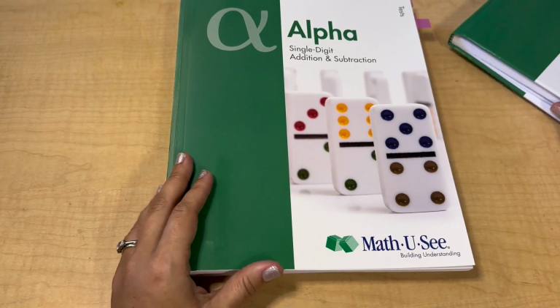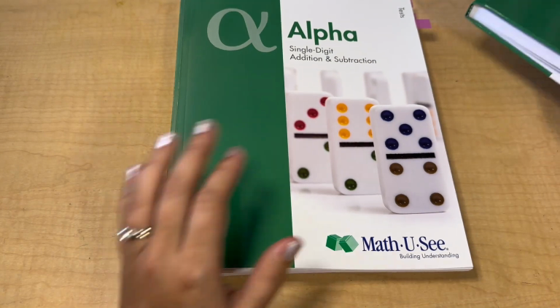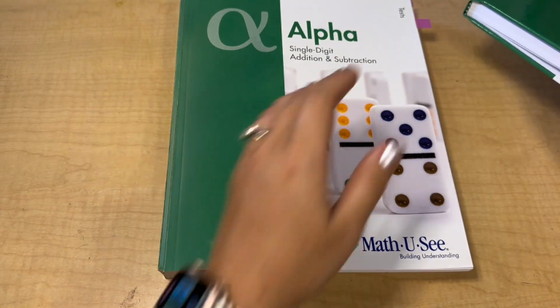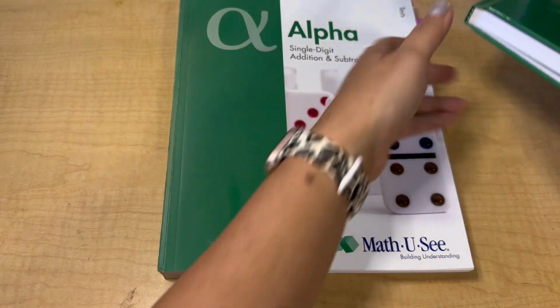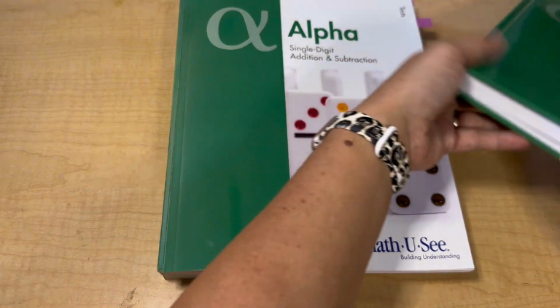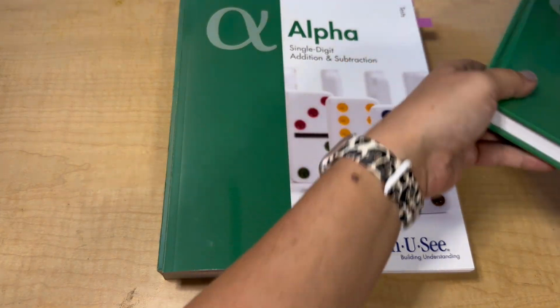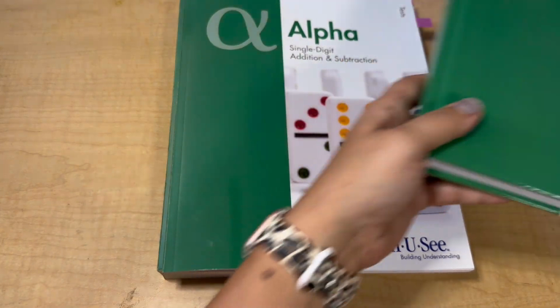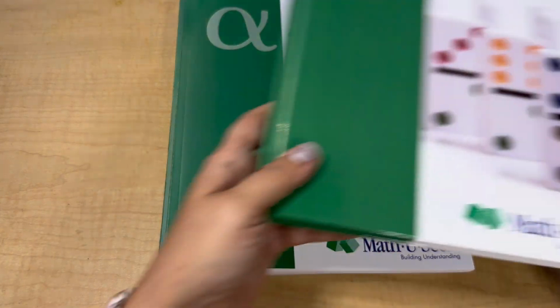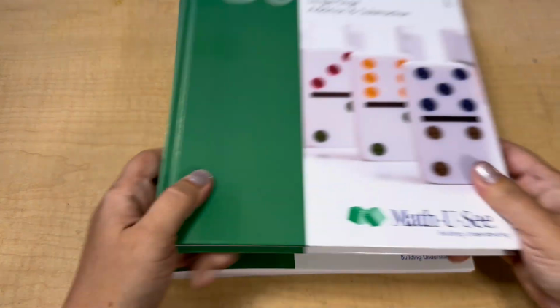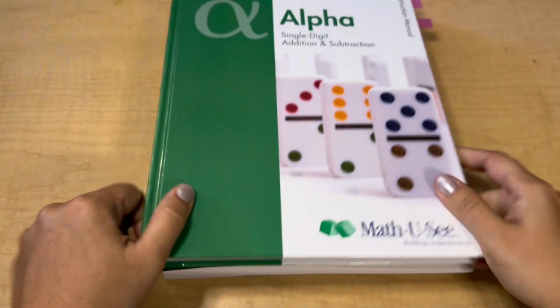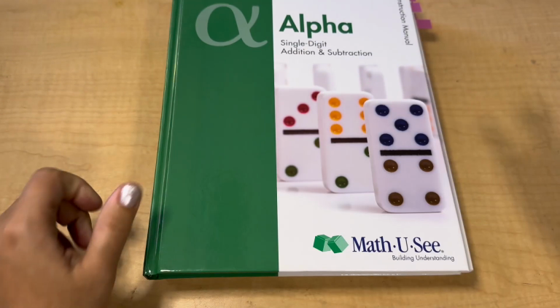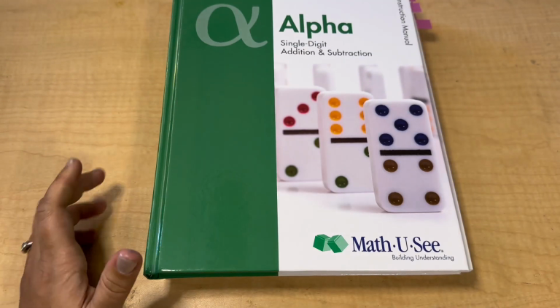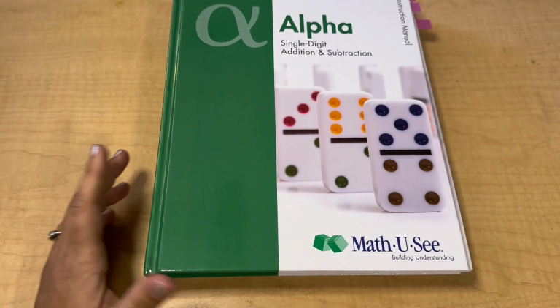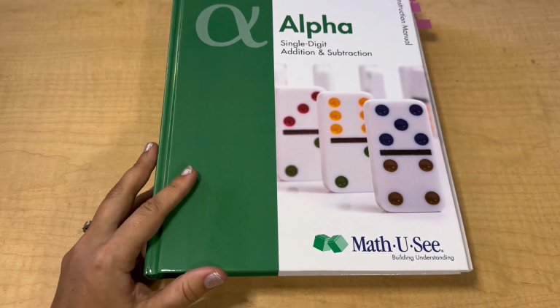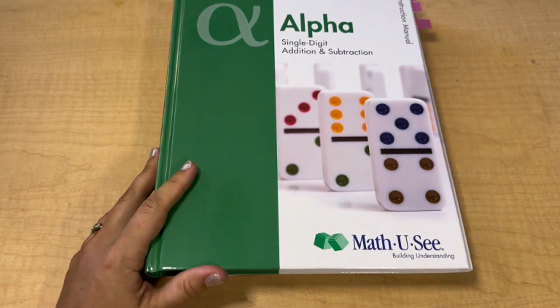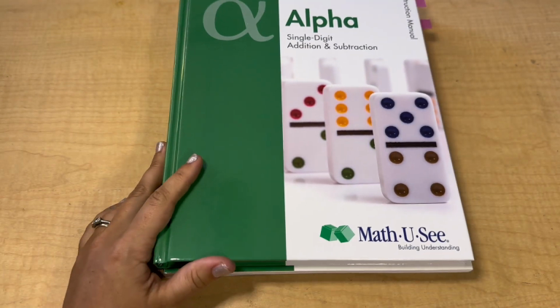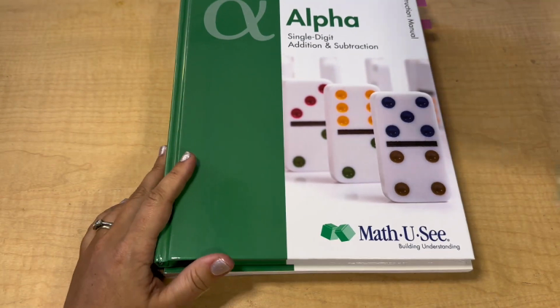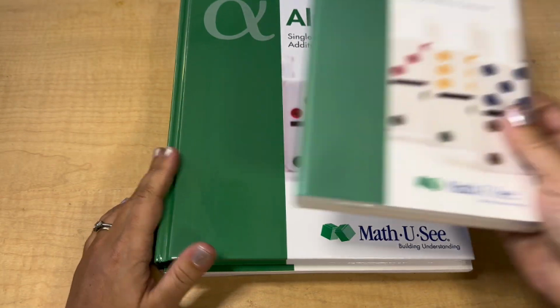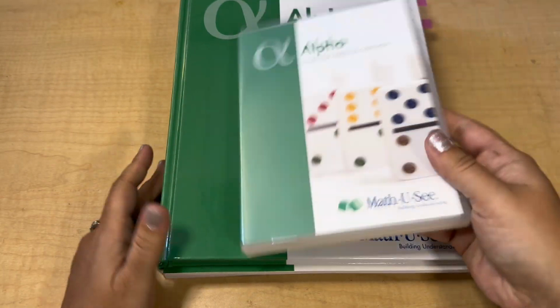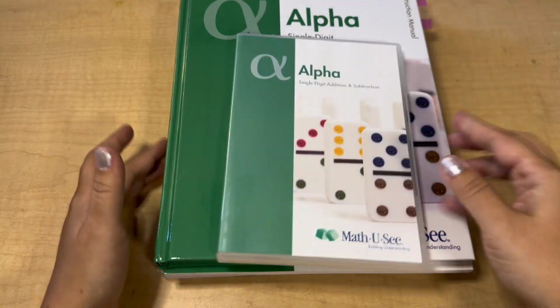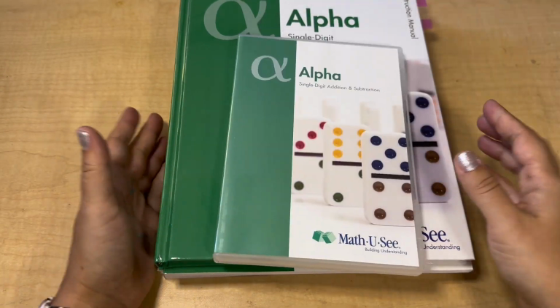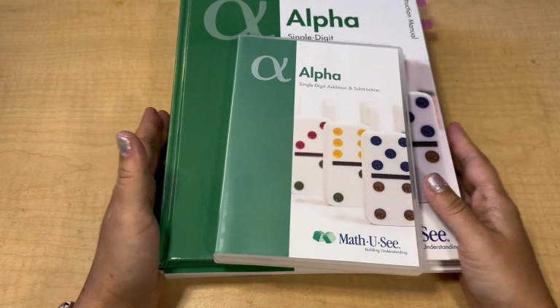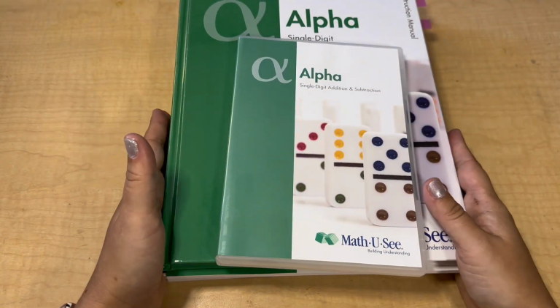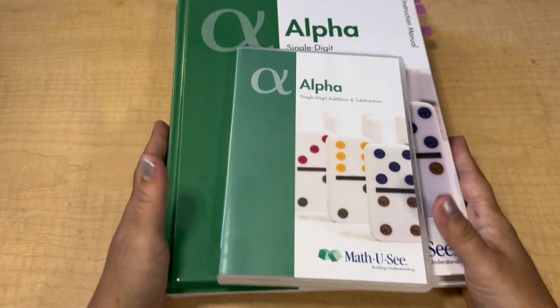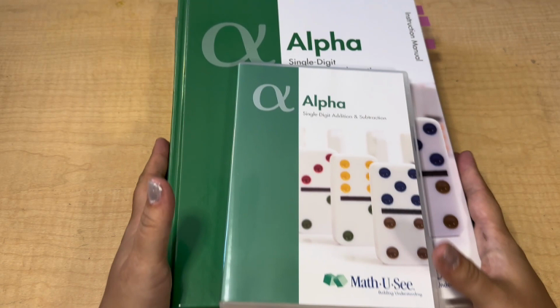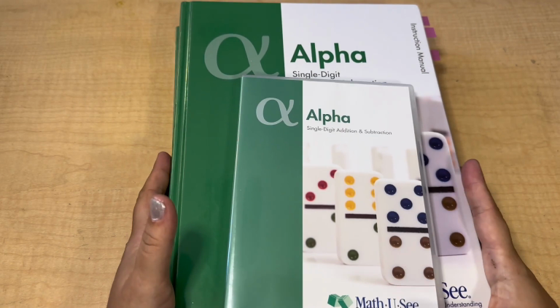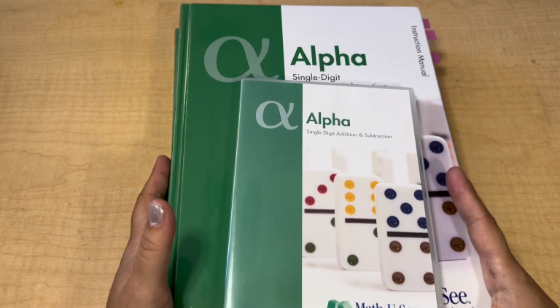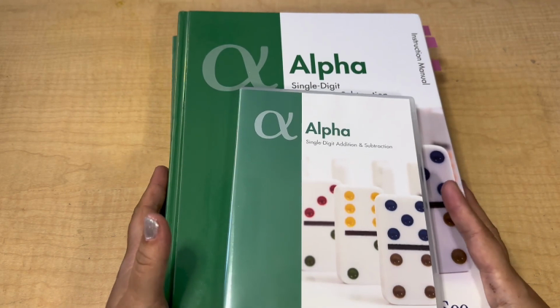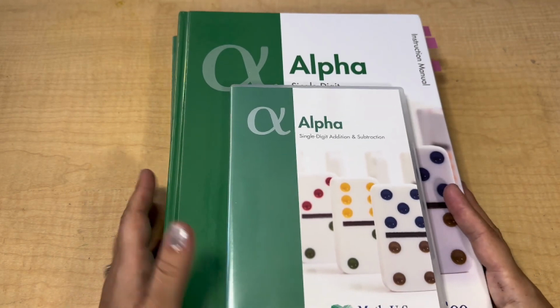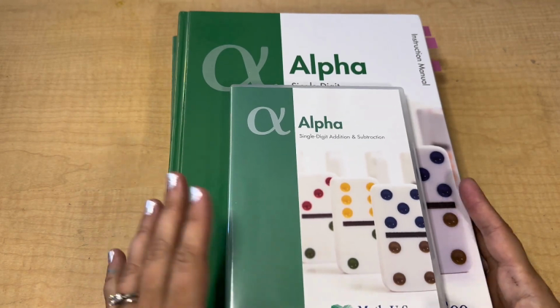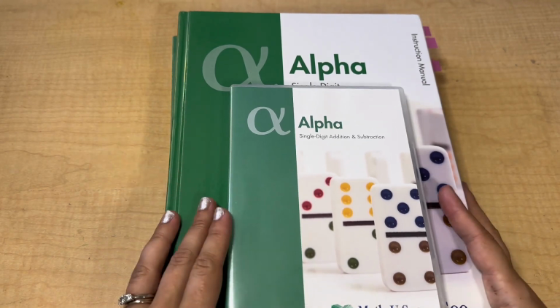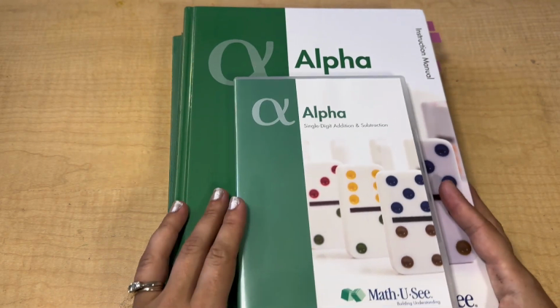Thank you, I hope this was helpful. If you have any questions, I'll do another one when we move into the beta version. But this is it for alpha, and that's it for our walkthrough.